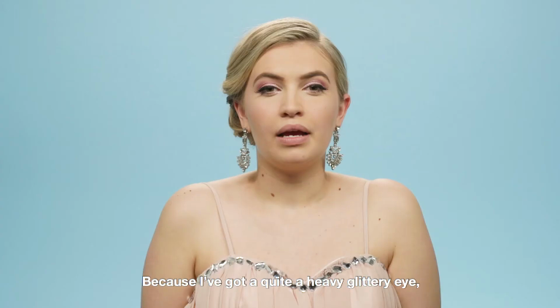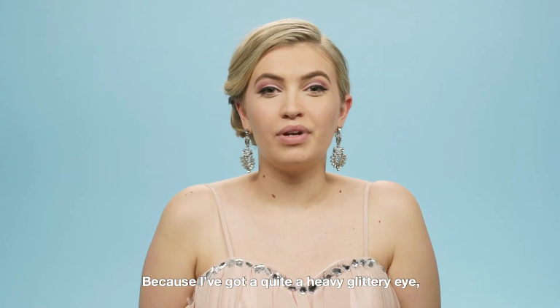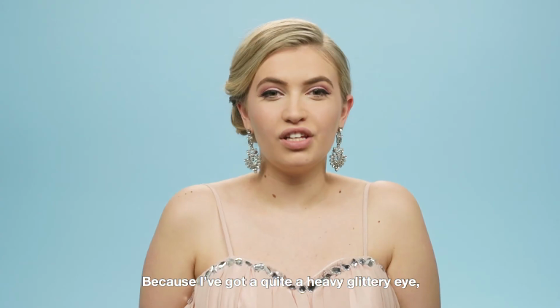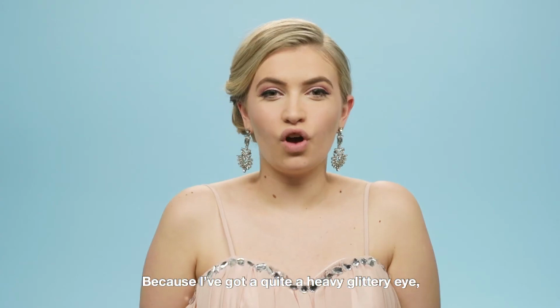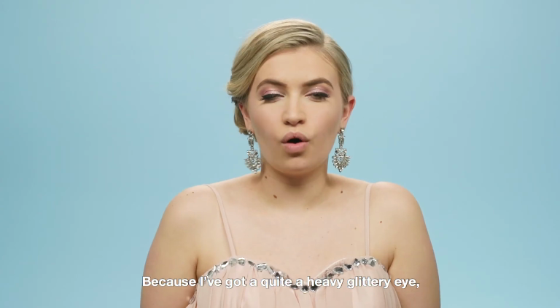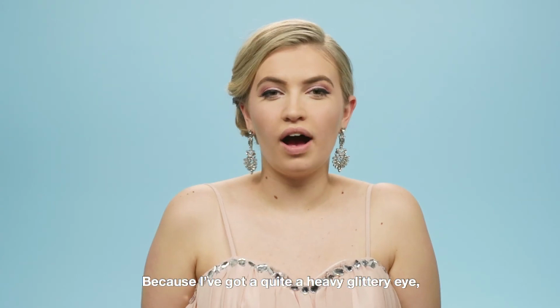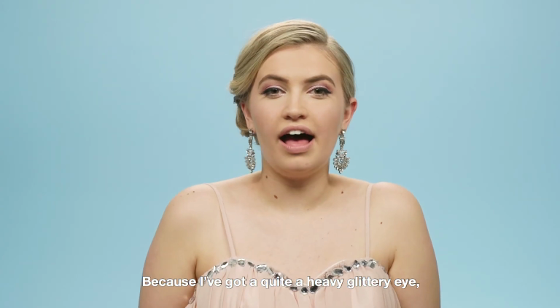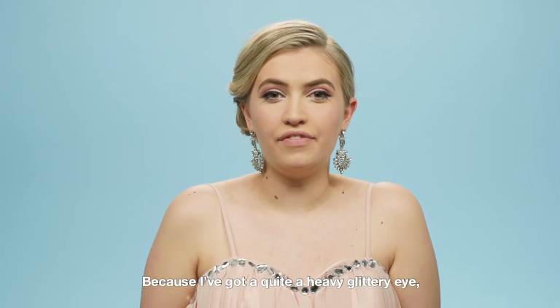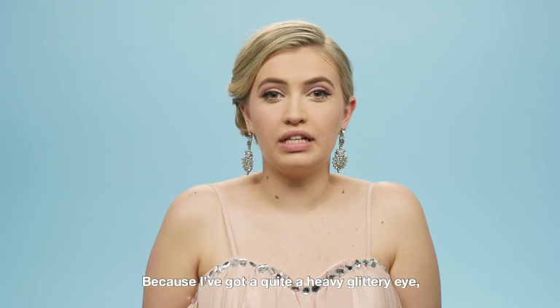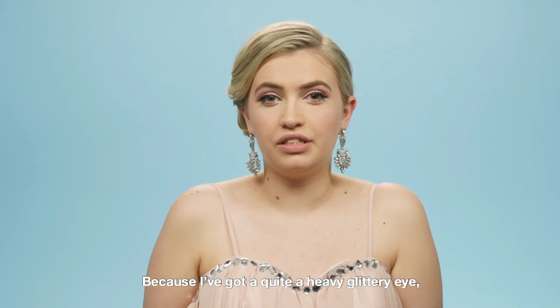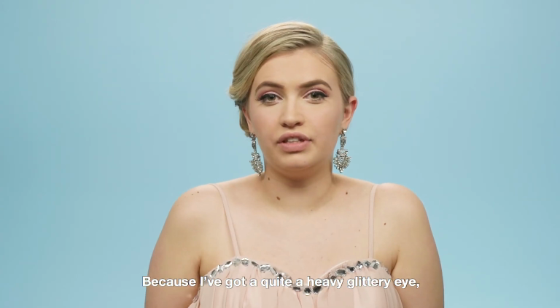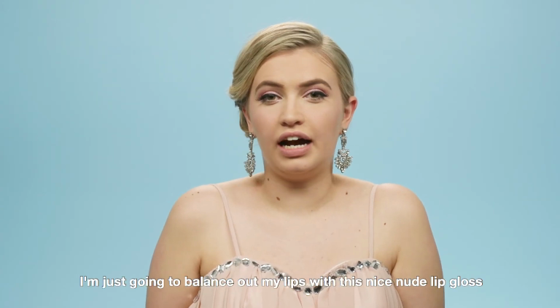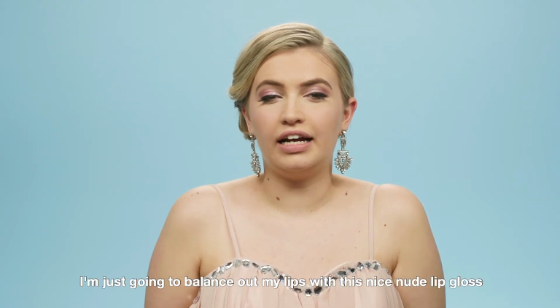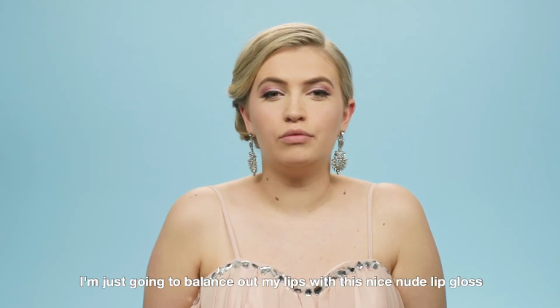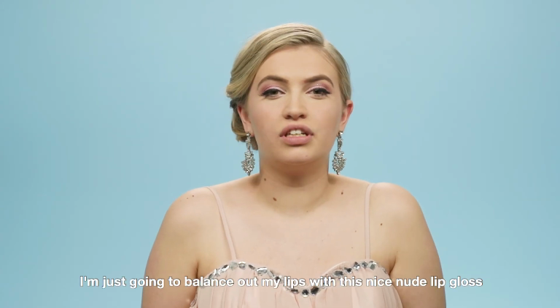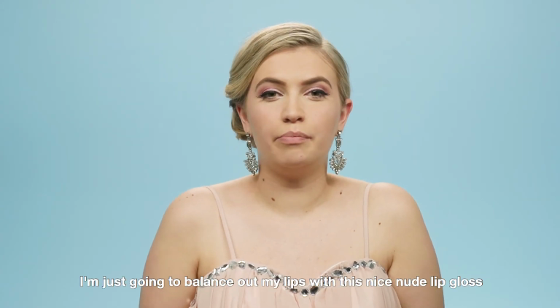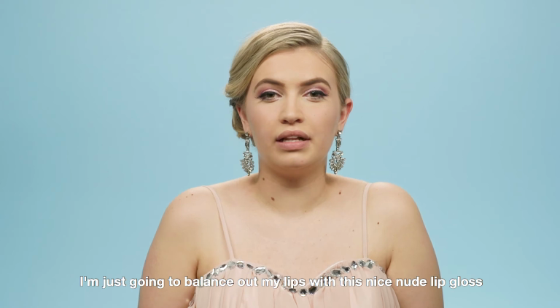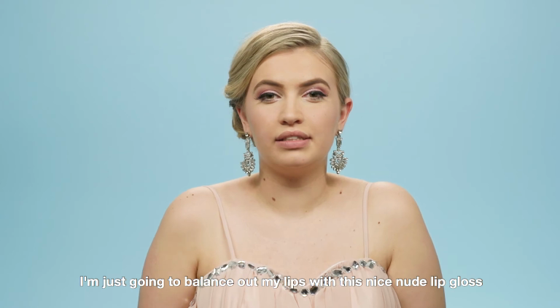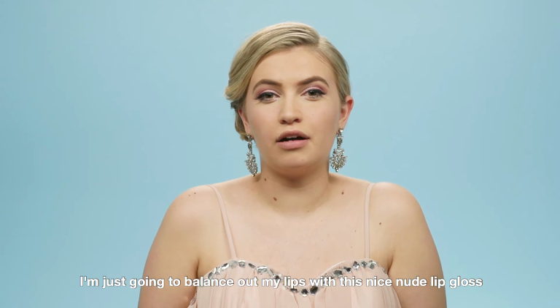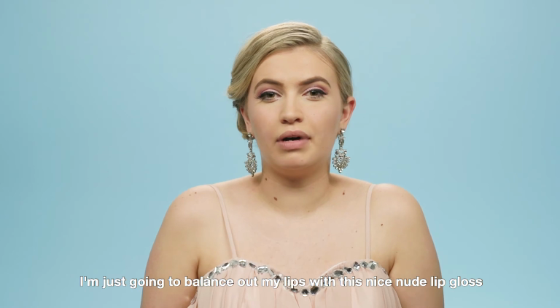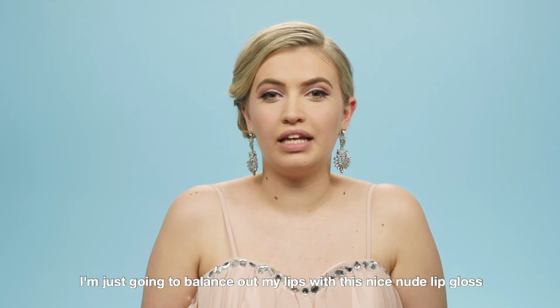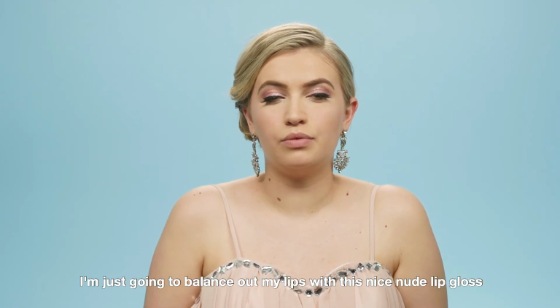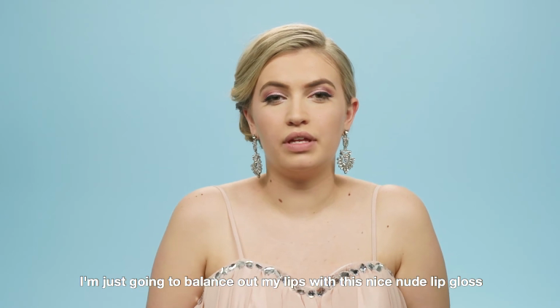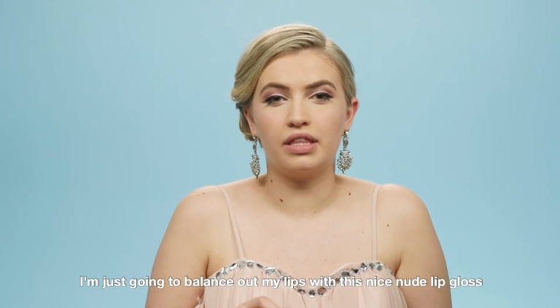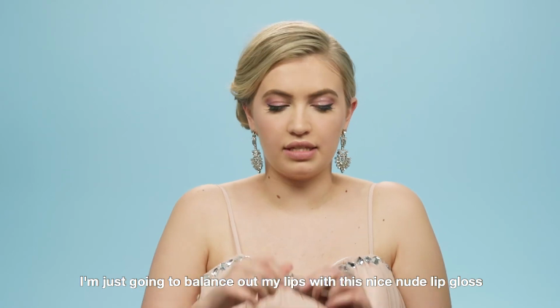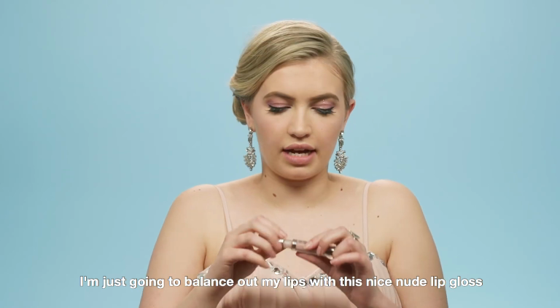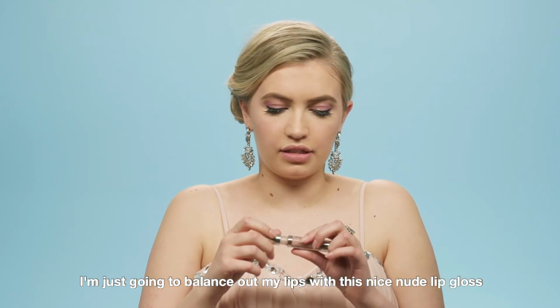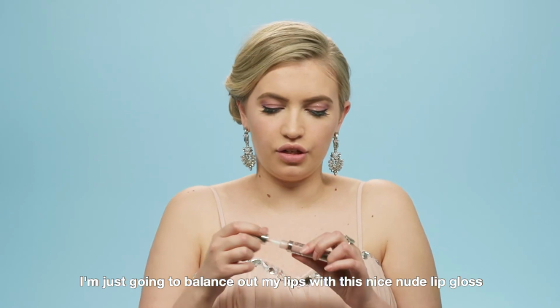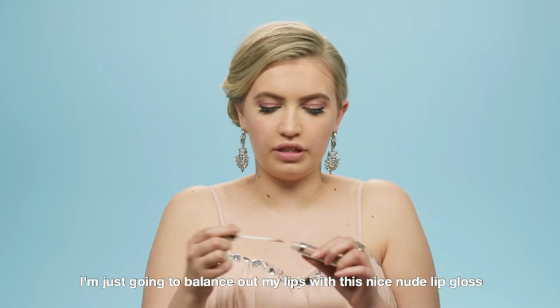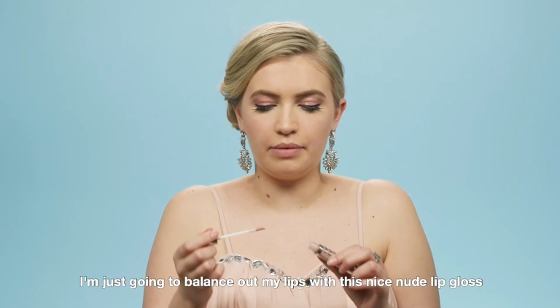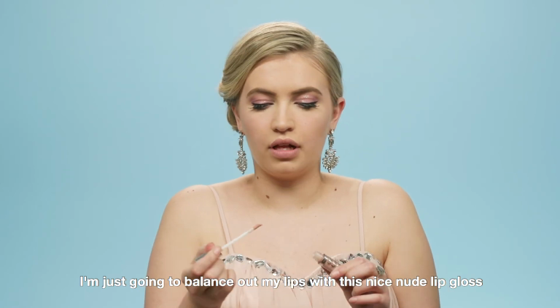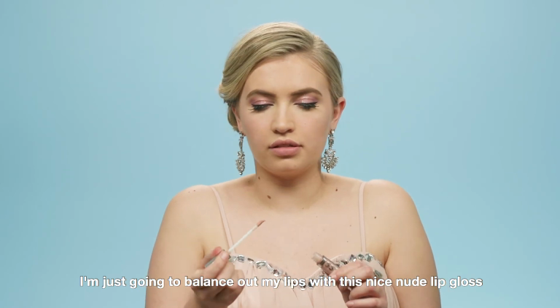Because I've got quite a heavy glittery eye, I'm just going to balance out my lips with this nice nude lip gloss.